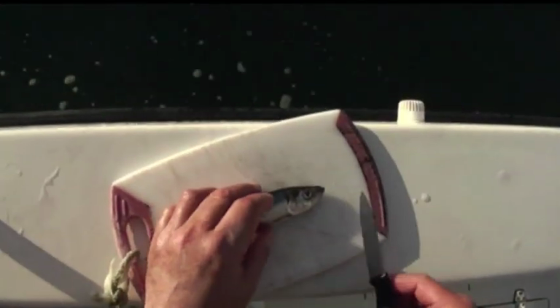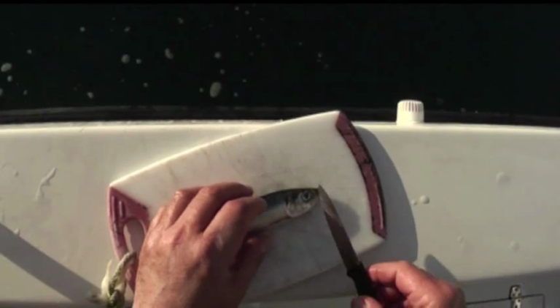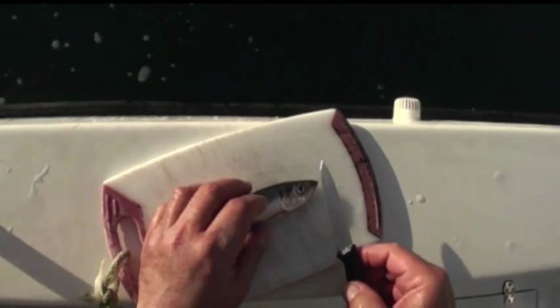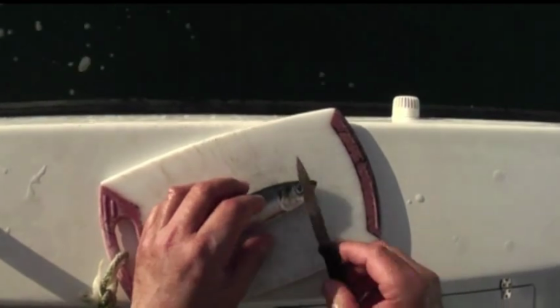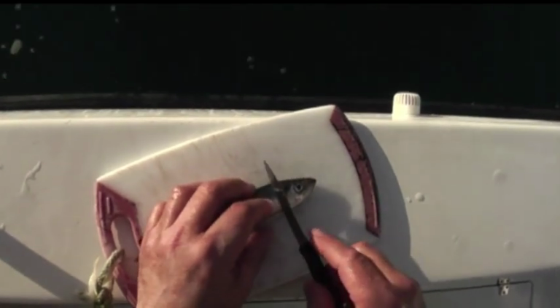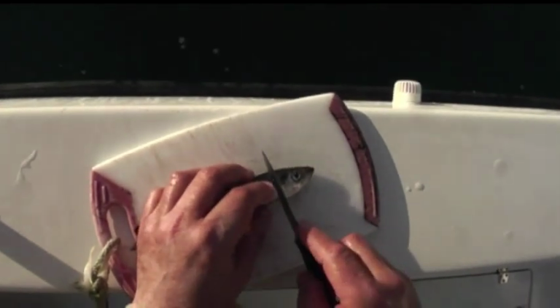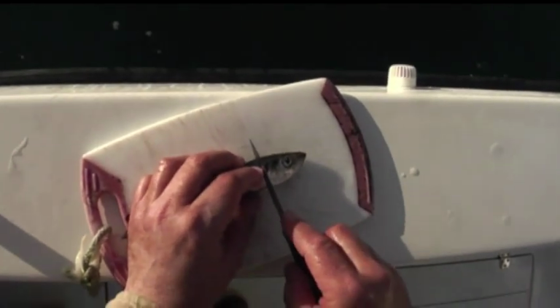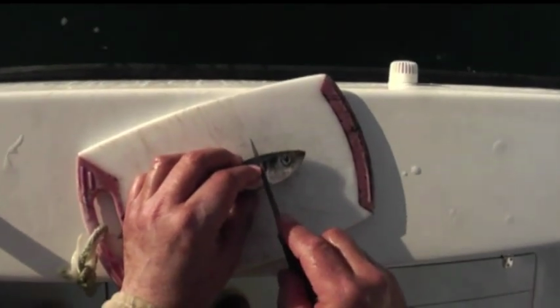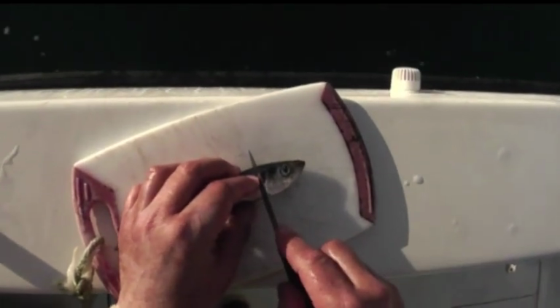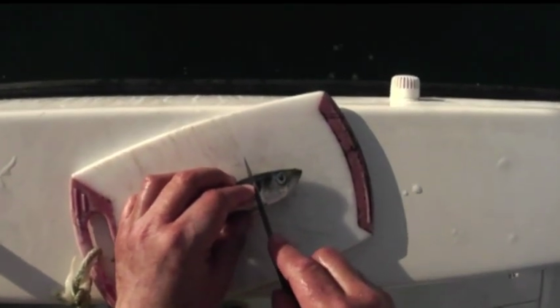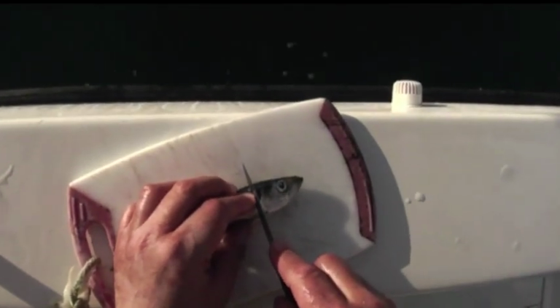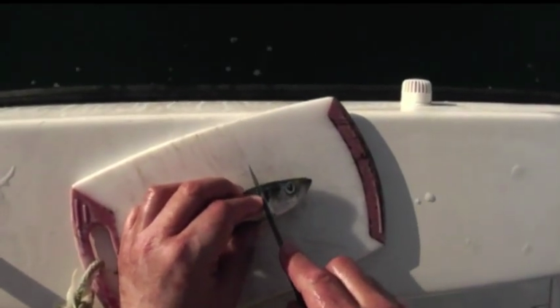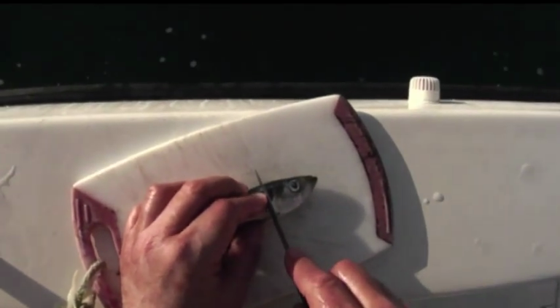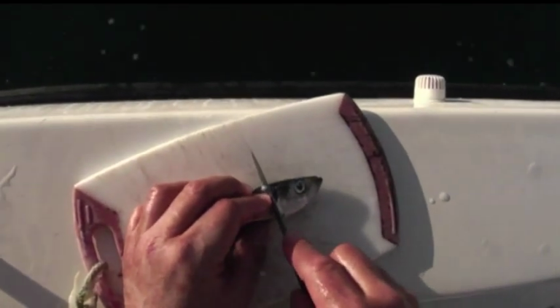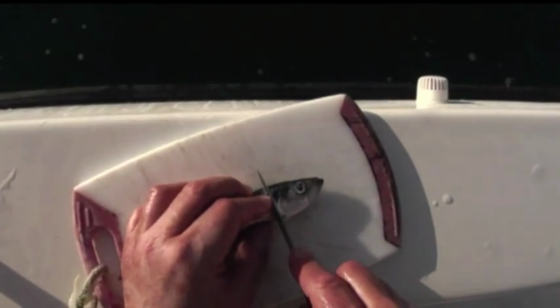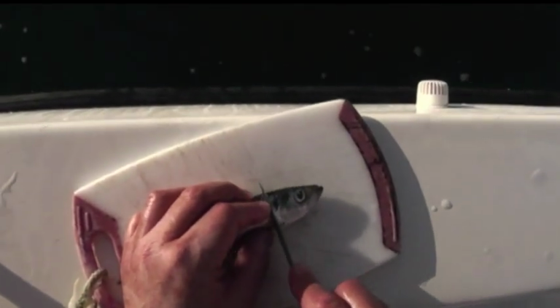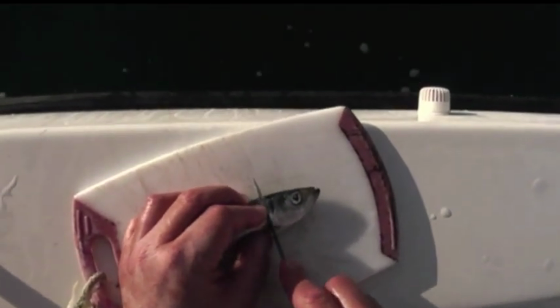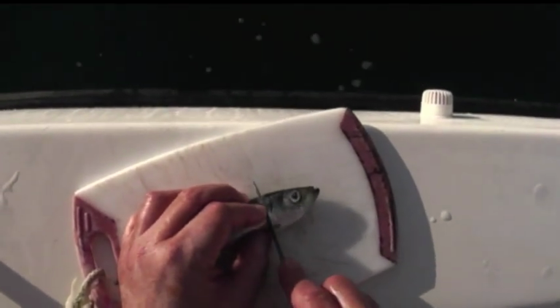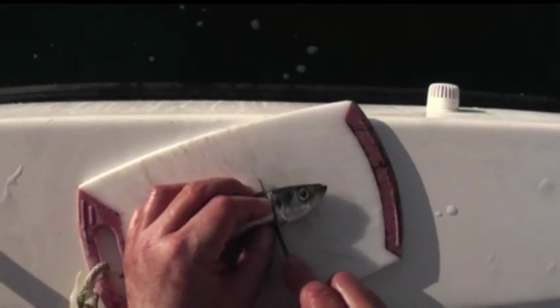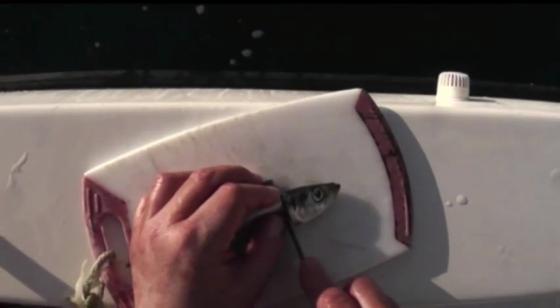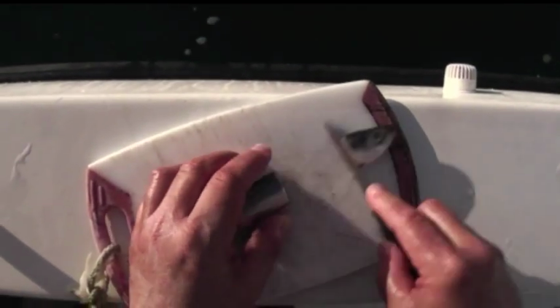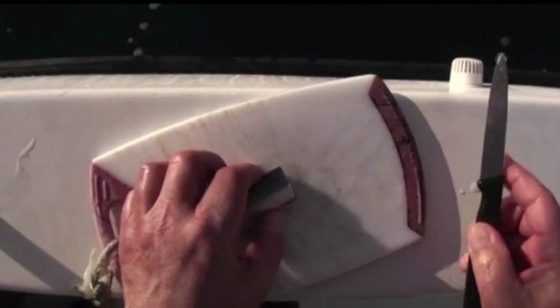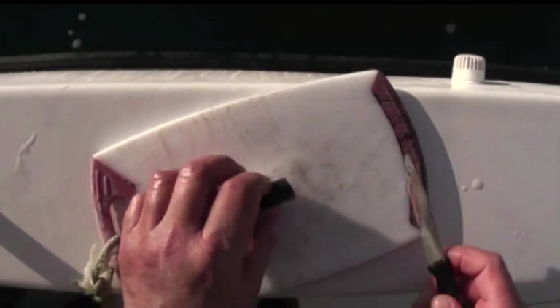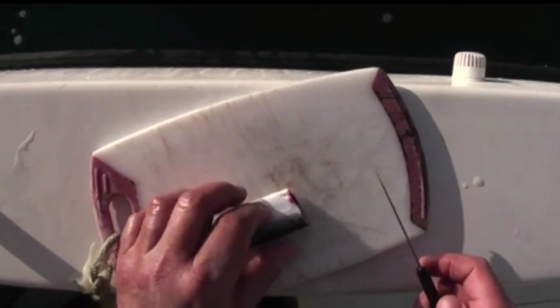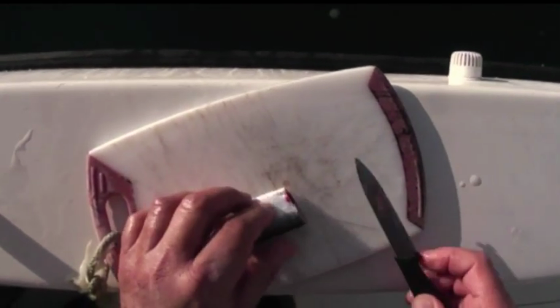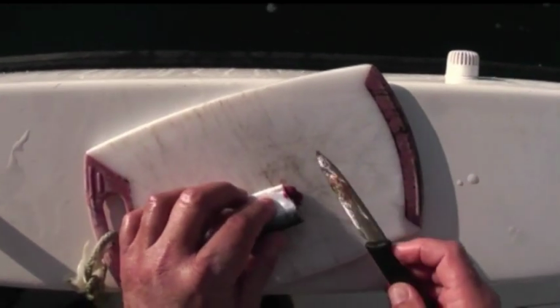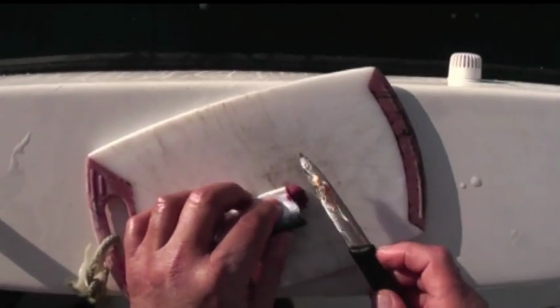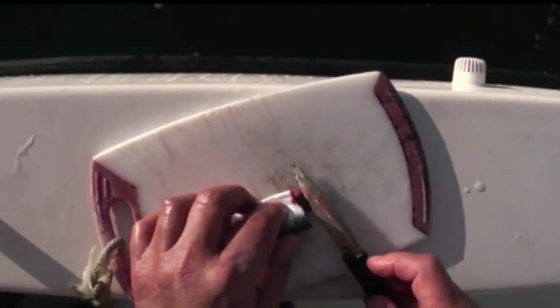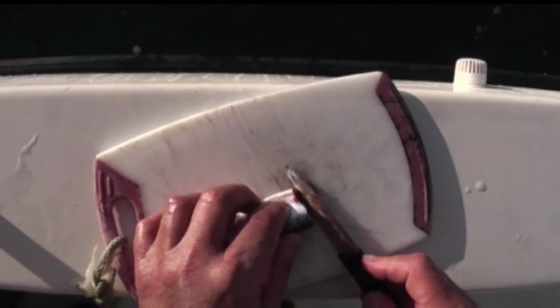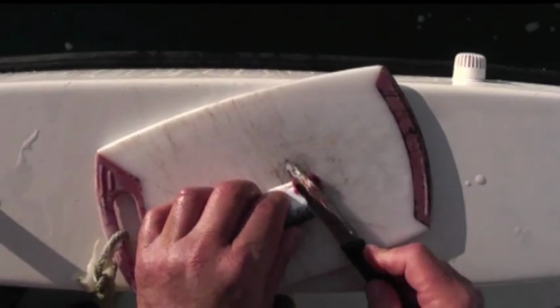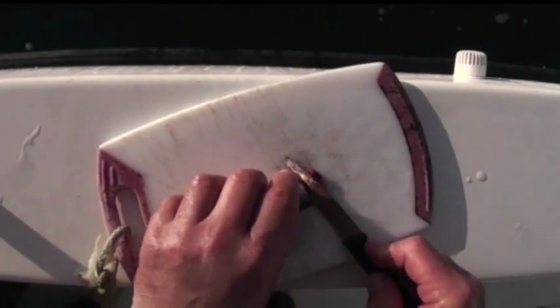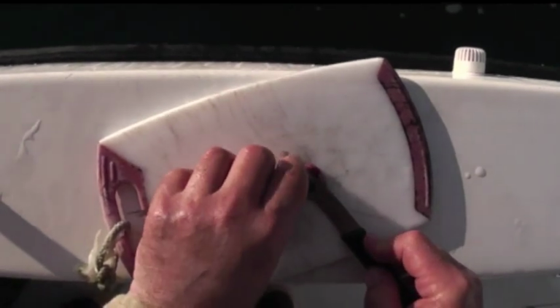Come back here with a less severe angle as I mentioned. Use the back of your knife.